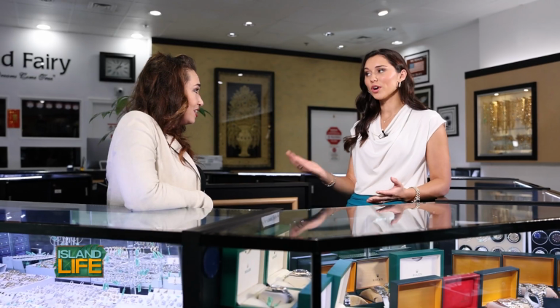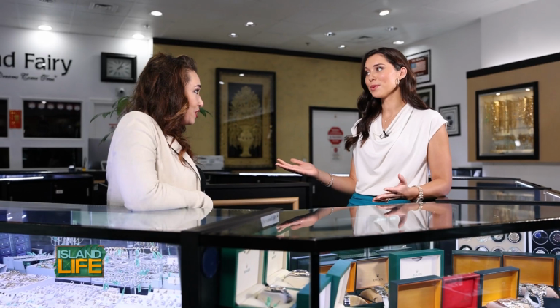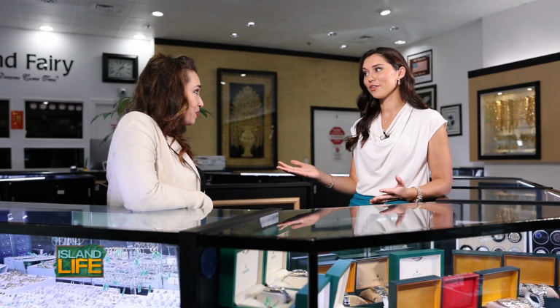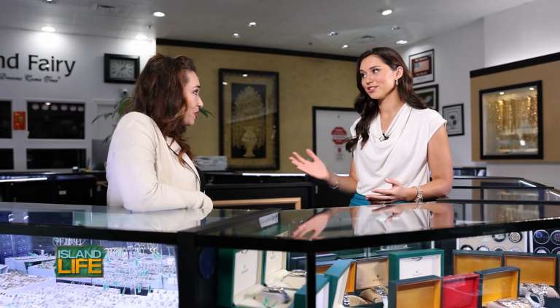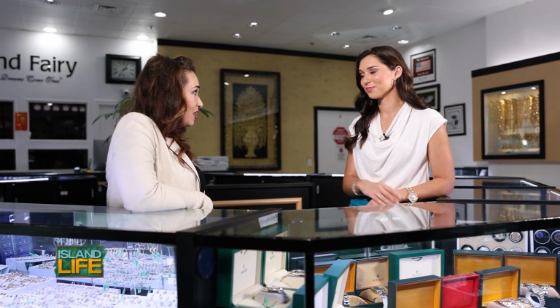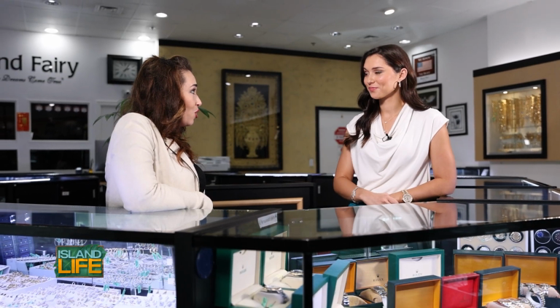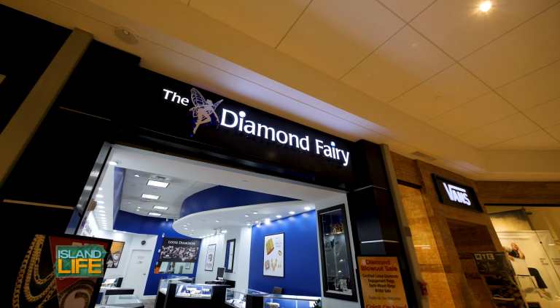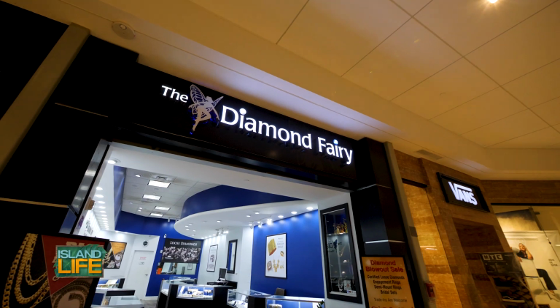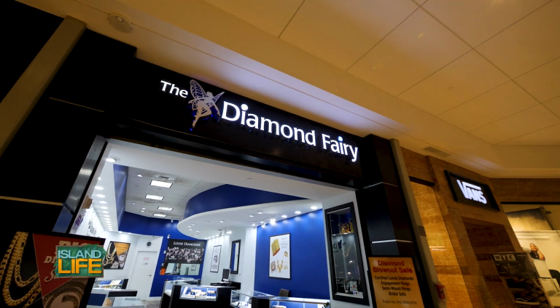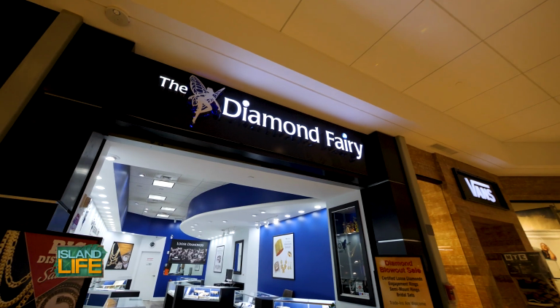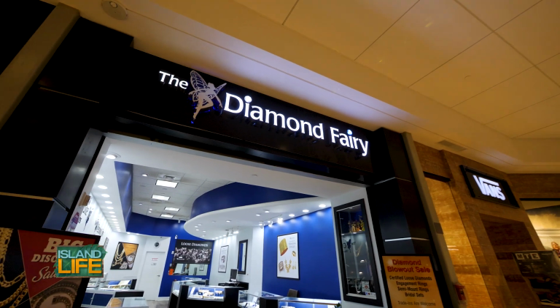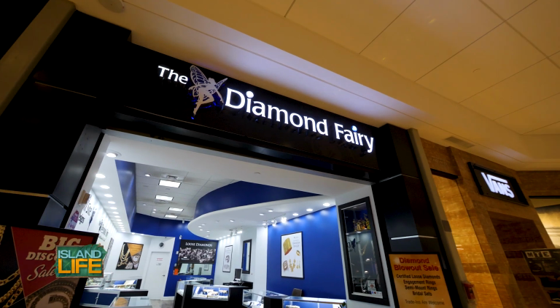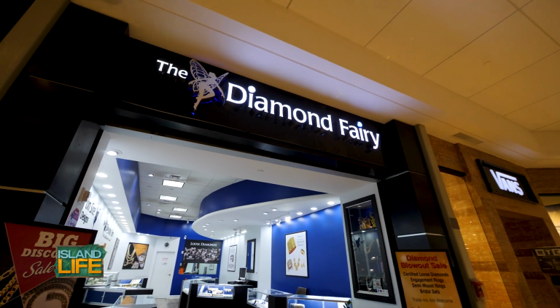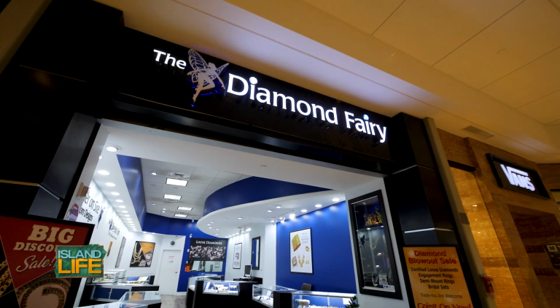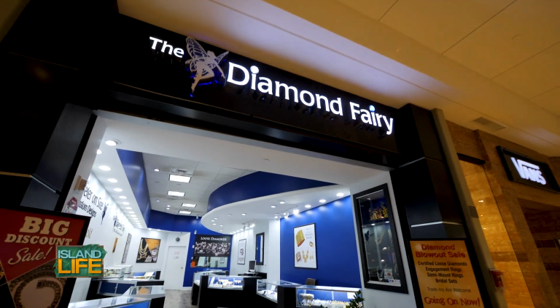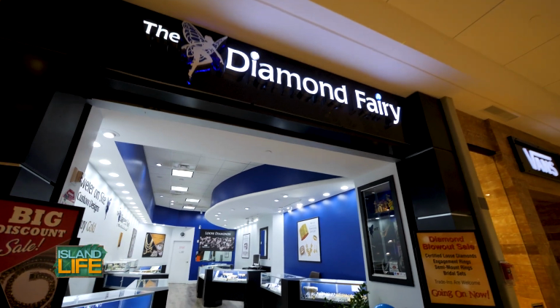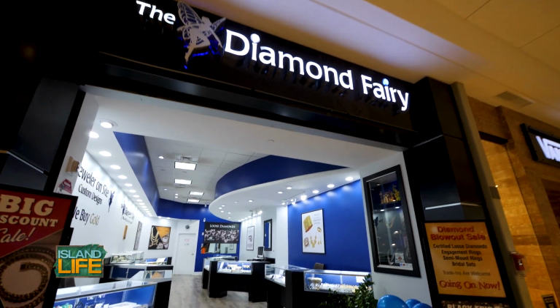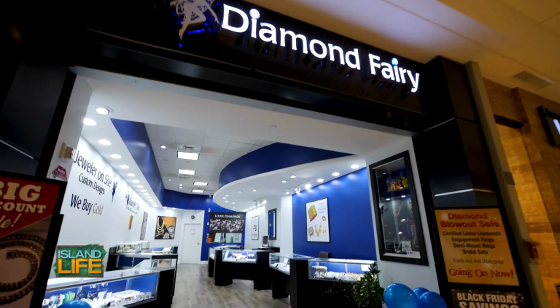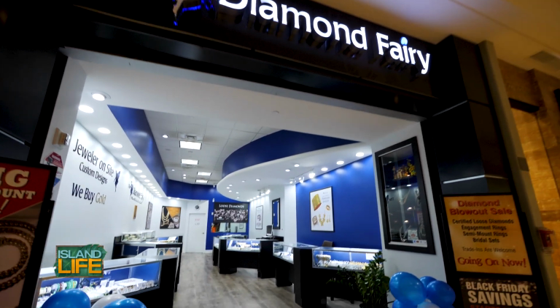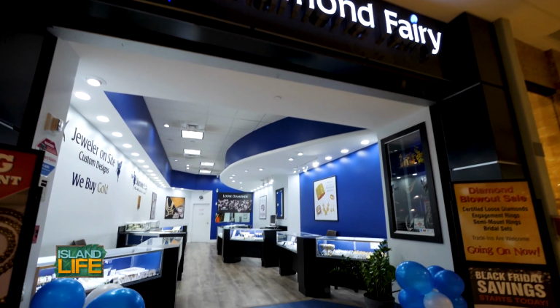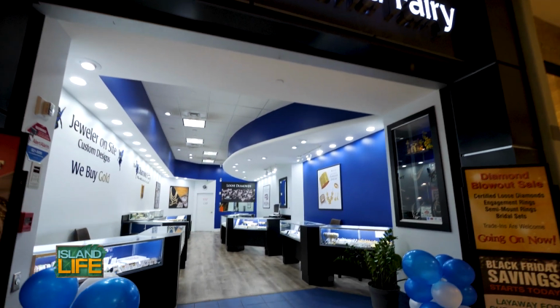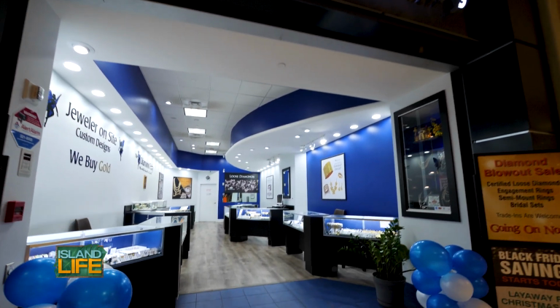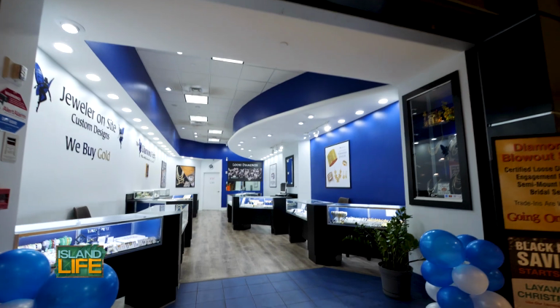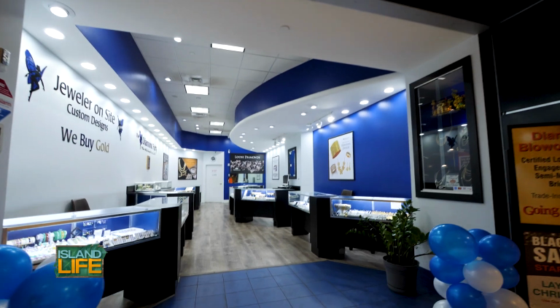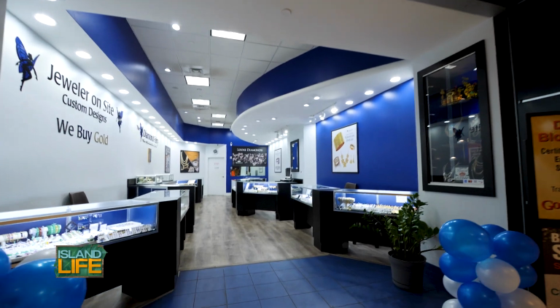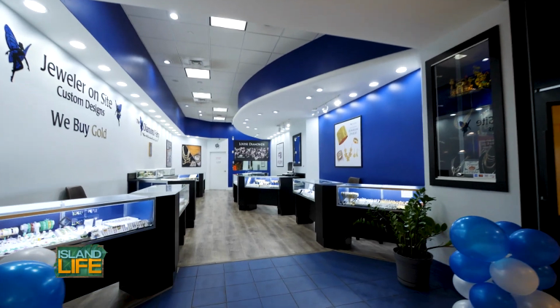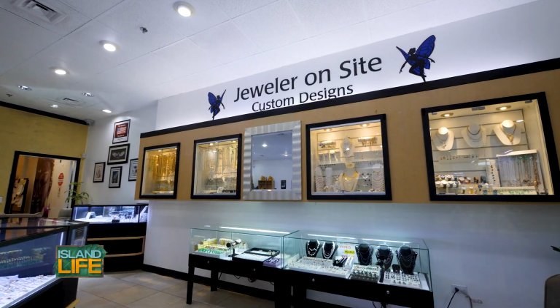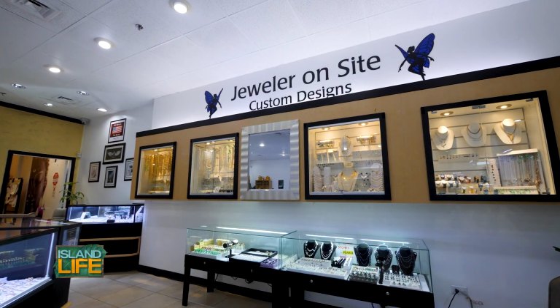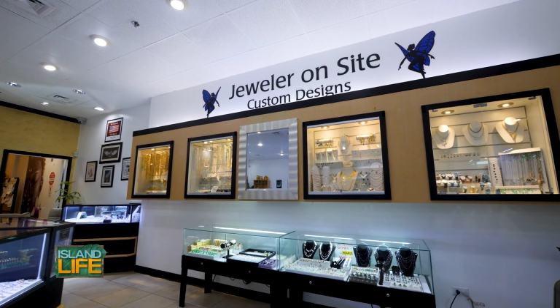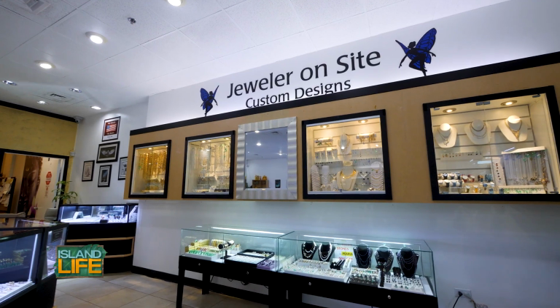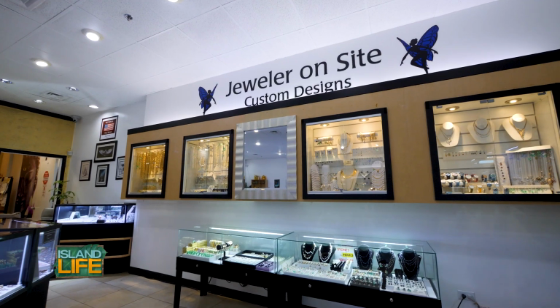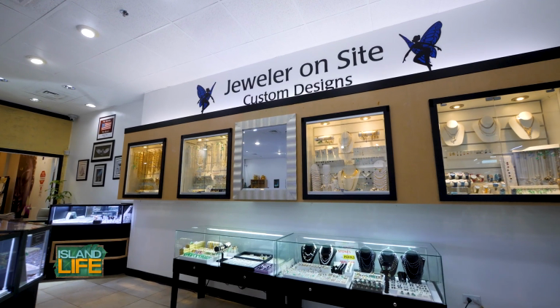So where can people find you? We're located in Pearl Ridge Shopping Center. We have two locations — one in downtown Pearl Ridge and one in uptown Pearl Ridge as well.